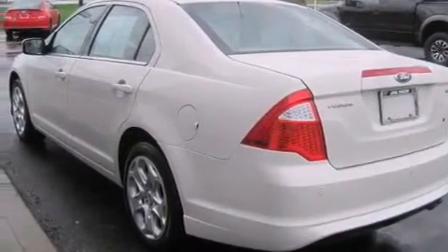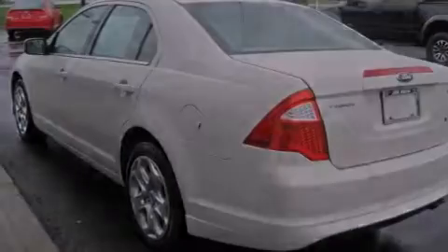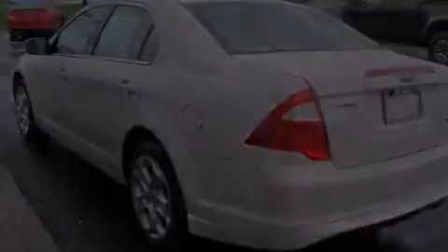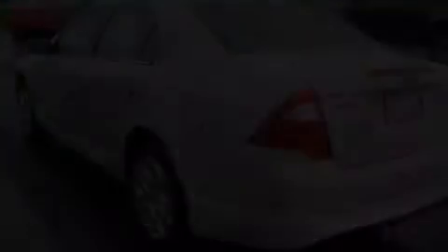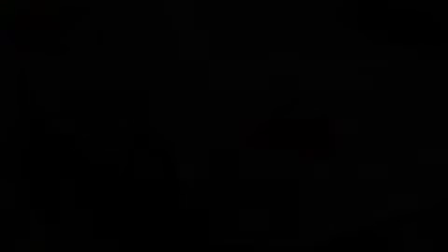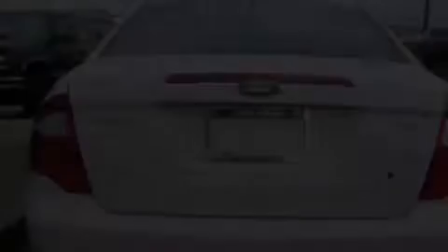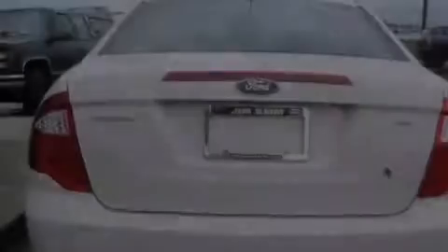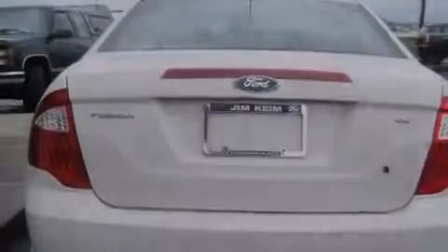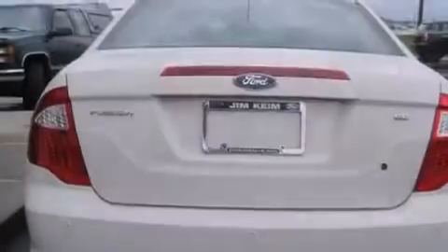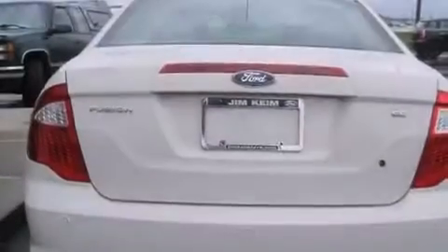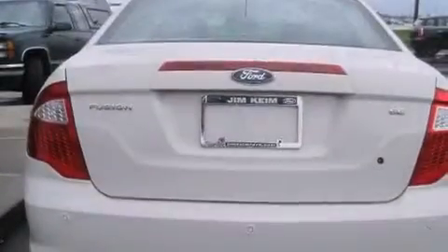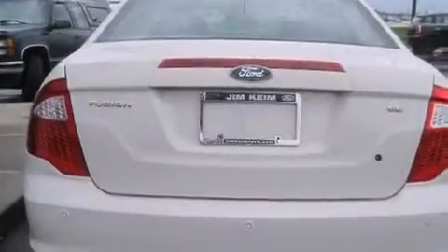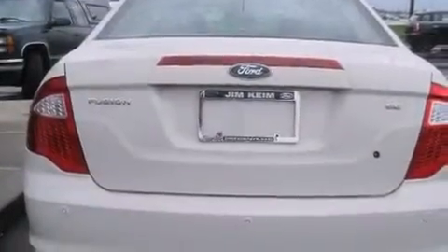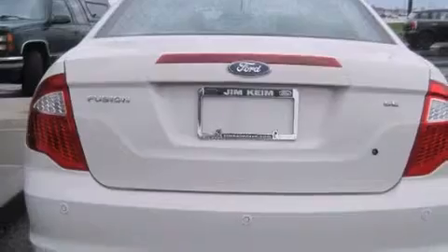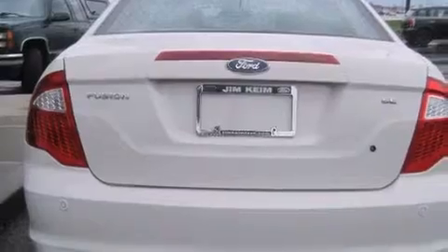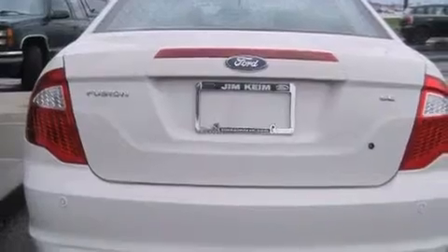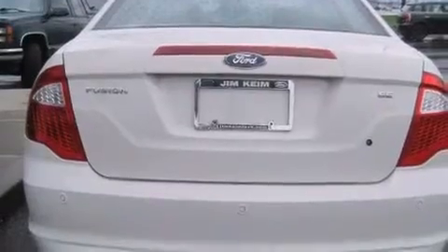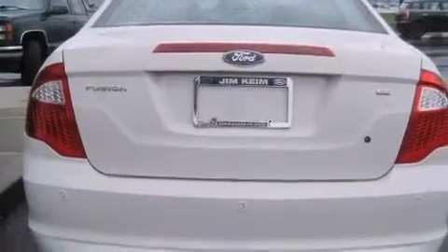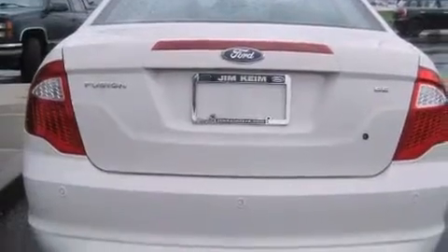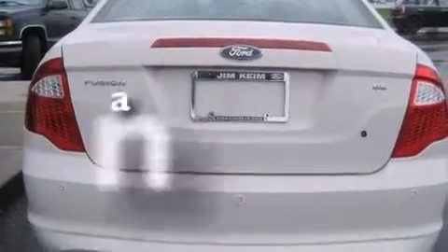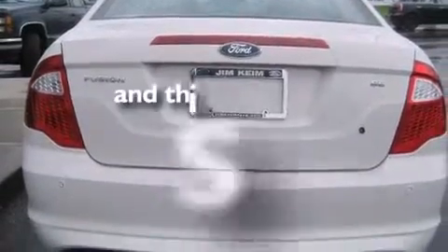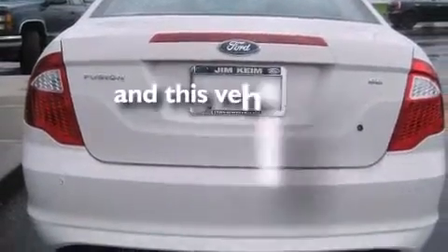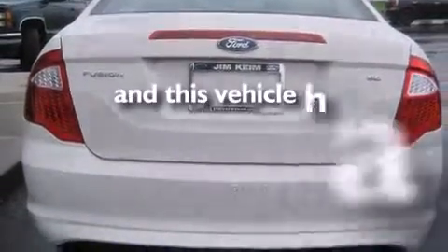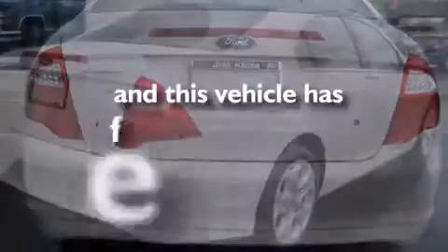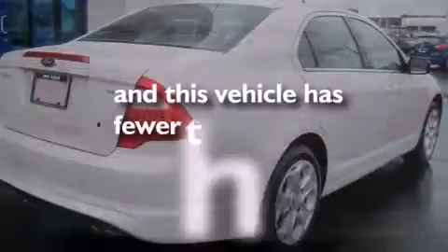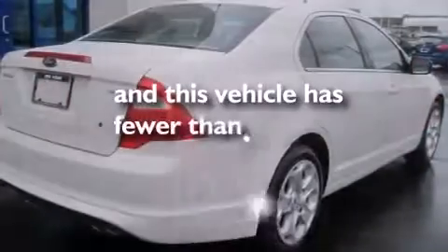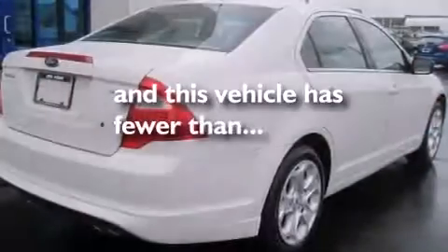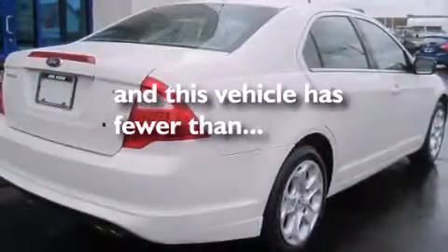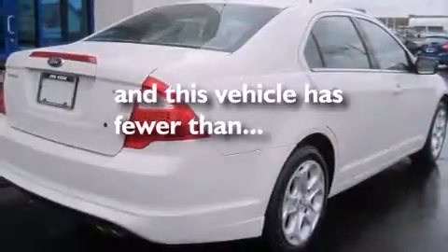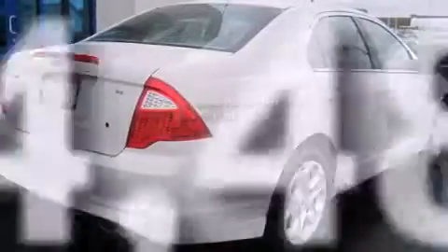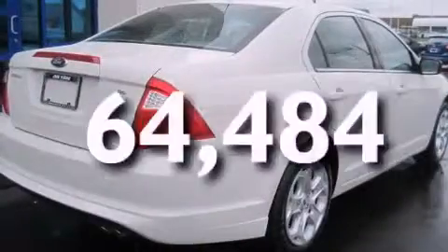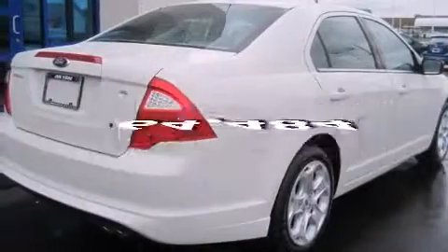Full power accessories, traction control, and fog lamps. This vehicle has less than 65,000 miles.